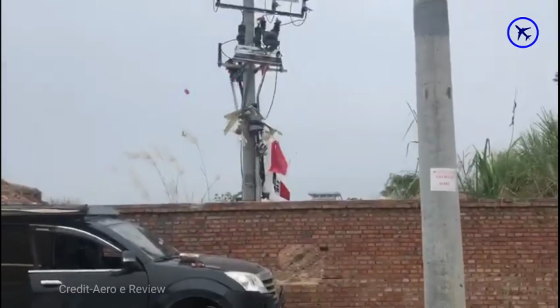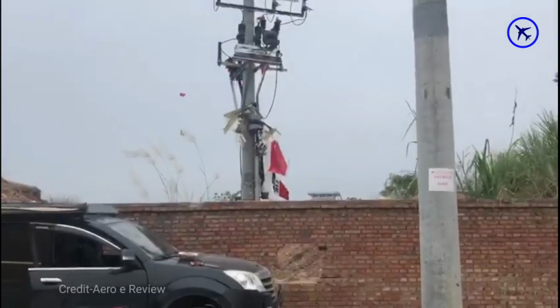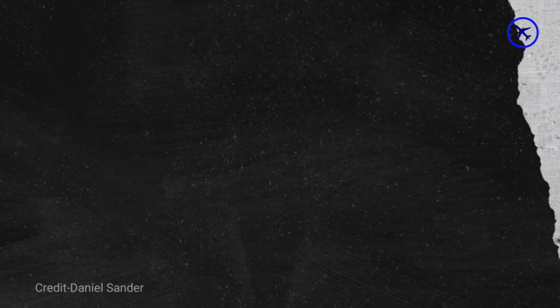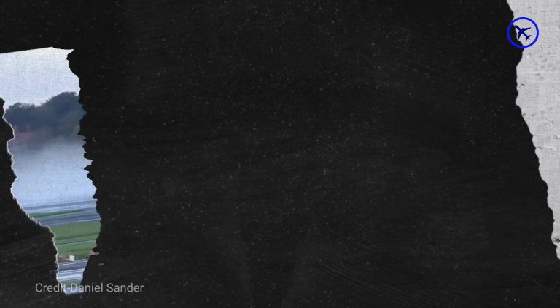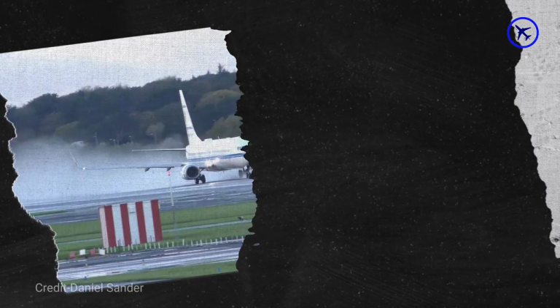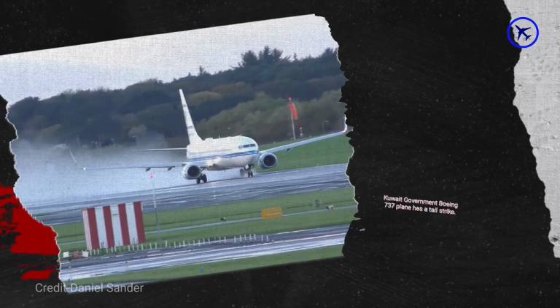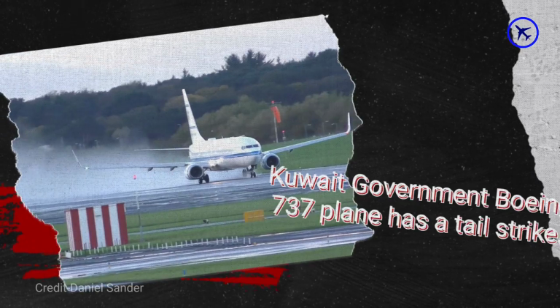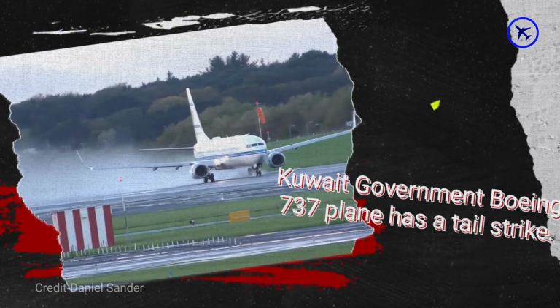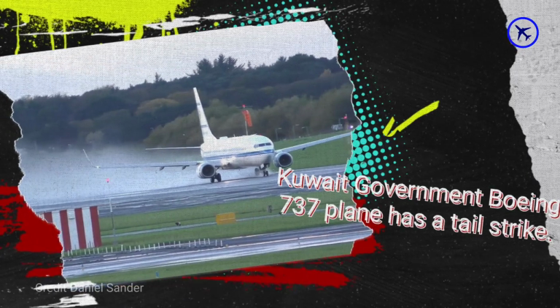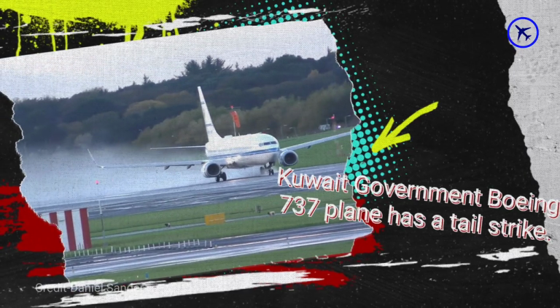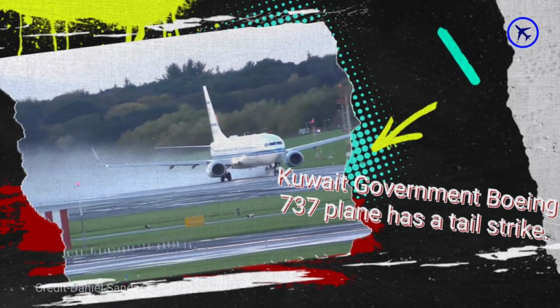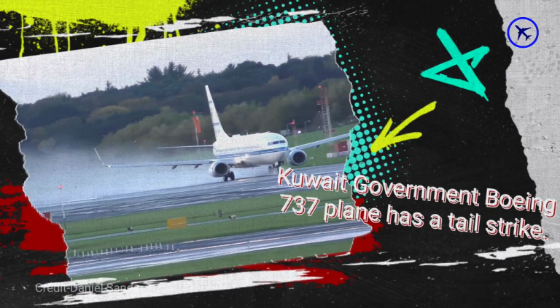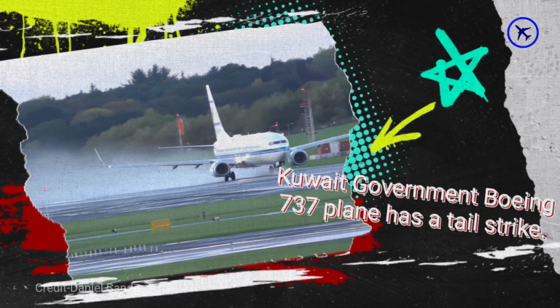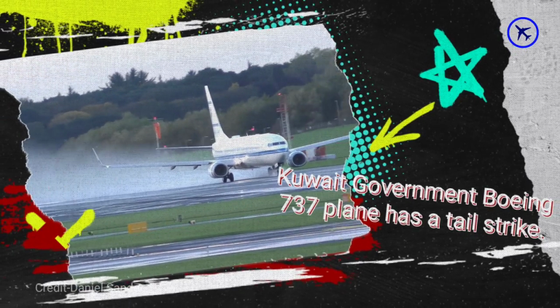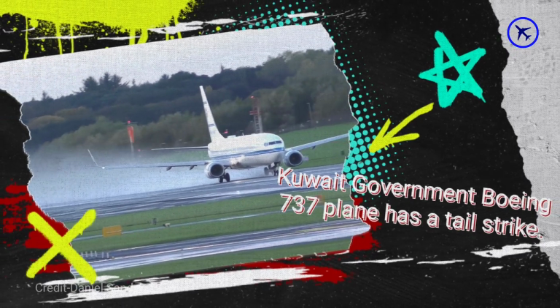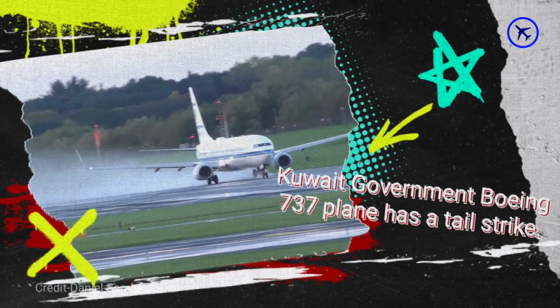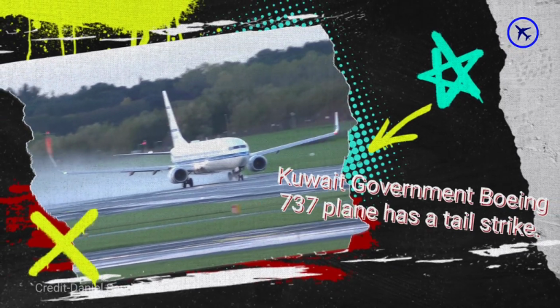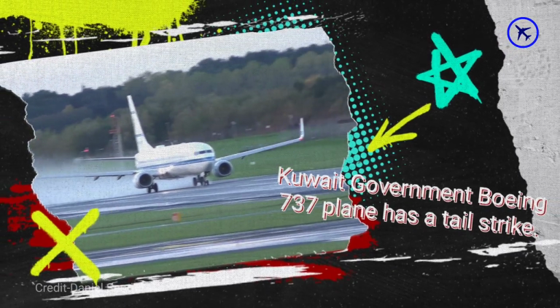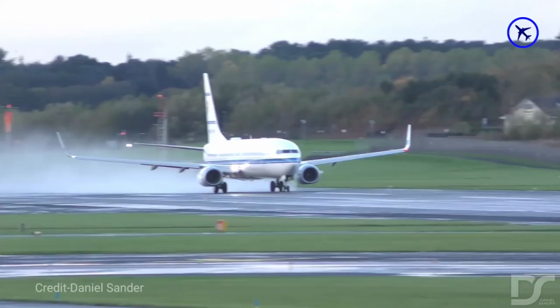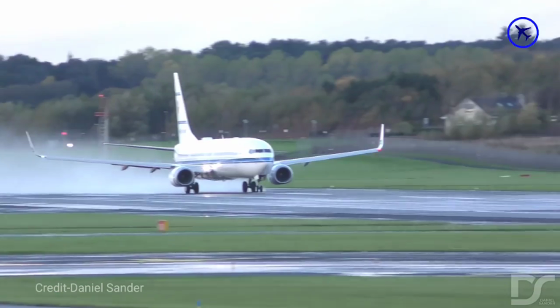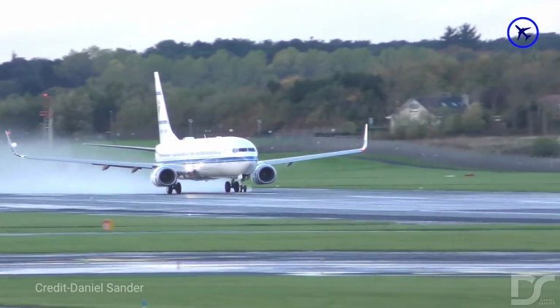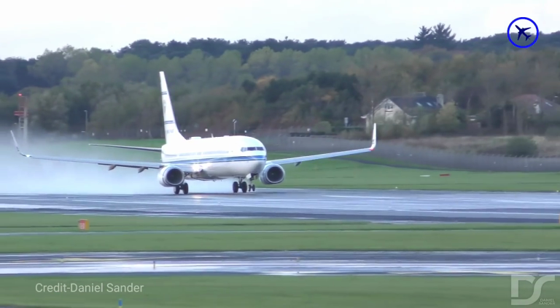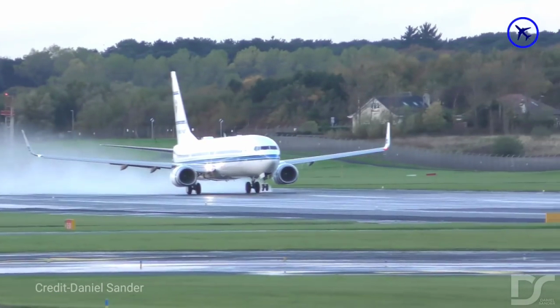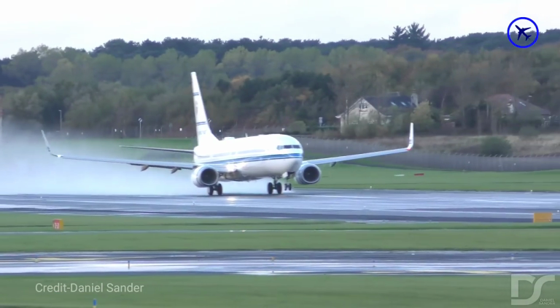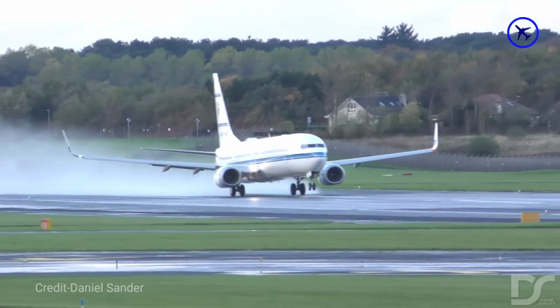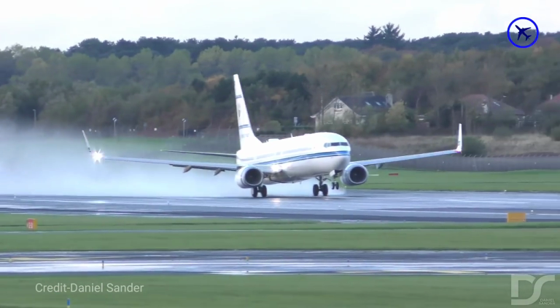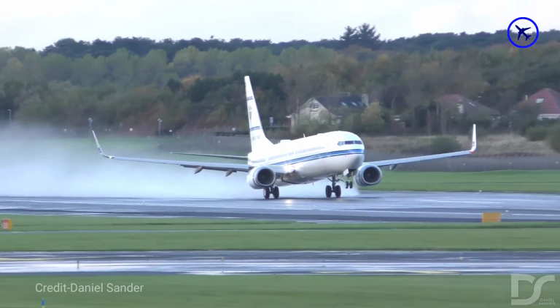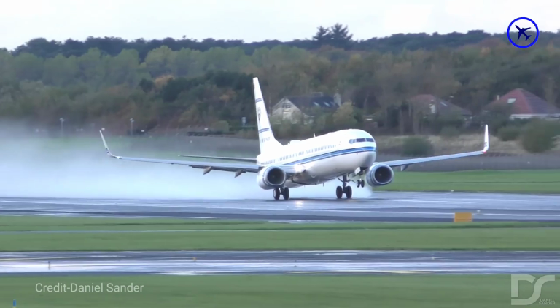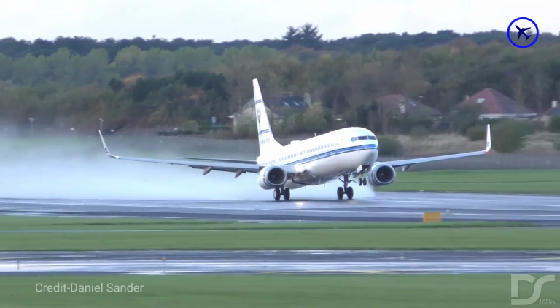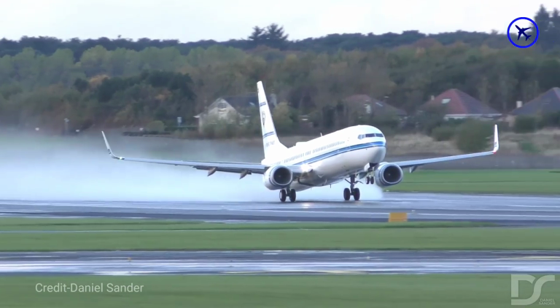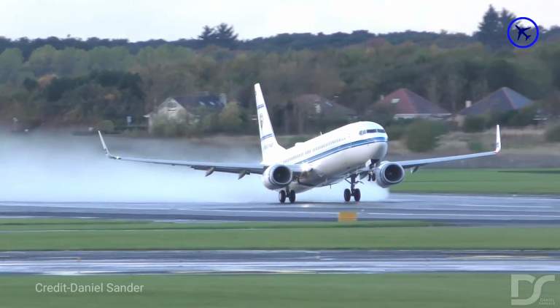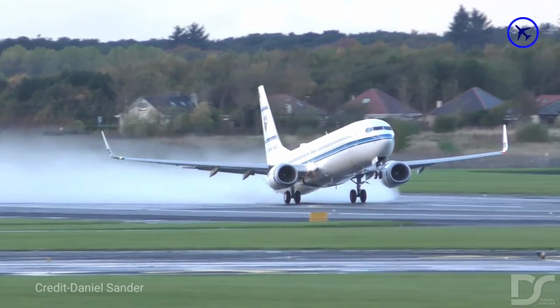The Kuwait government Boeing 737 plane has a tail strike while performing takeoff from Prestwick Airport.